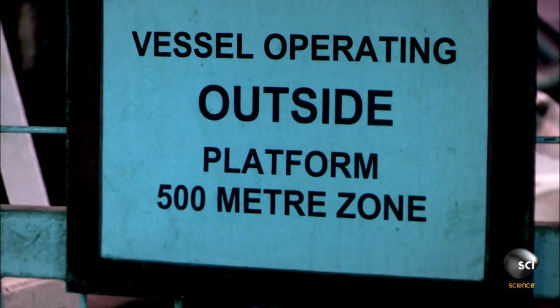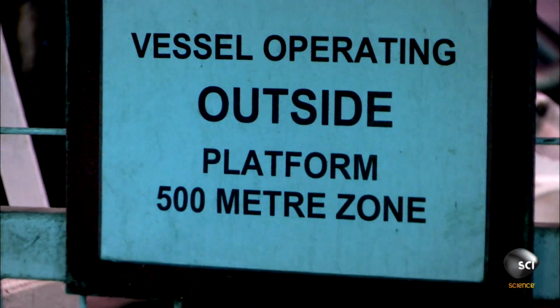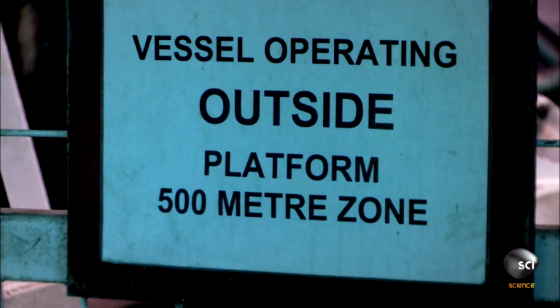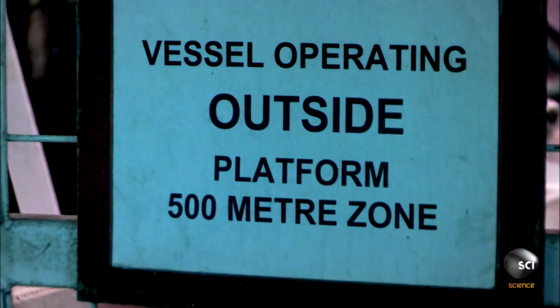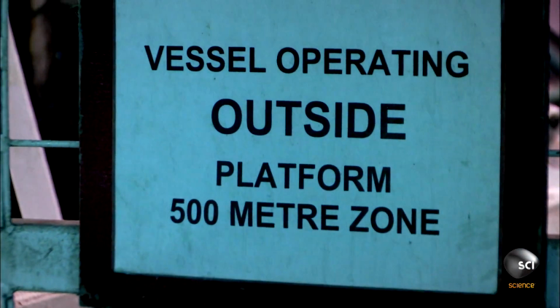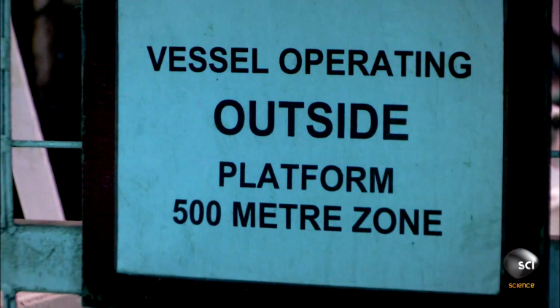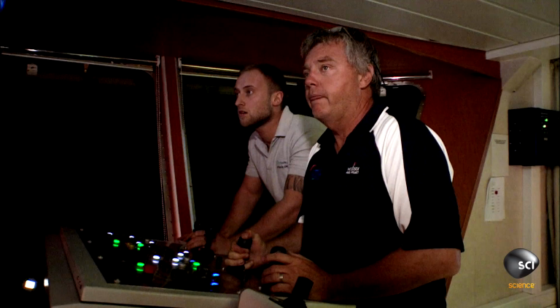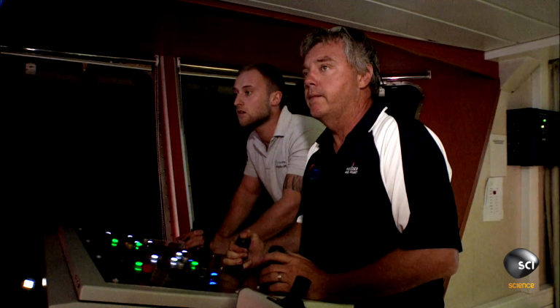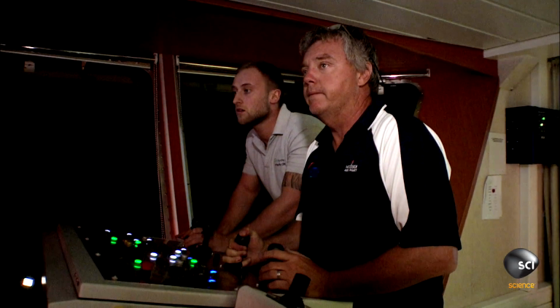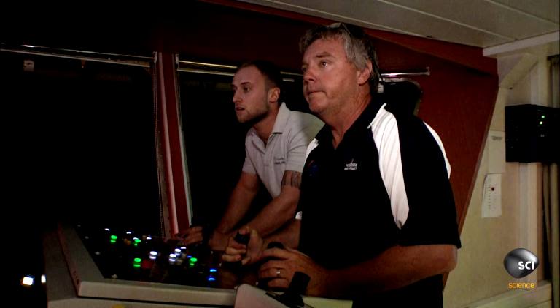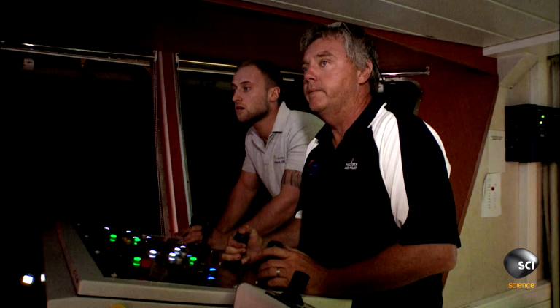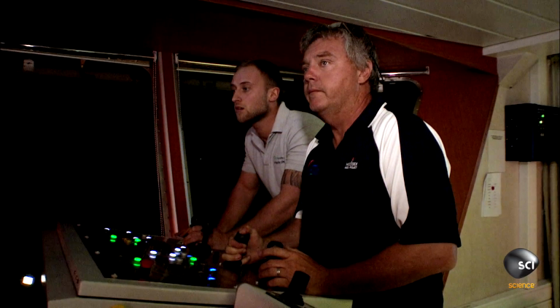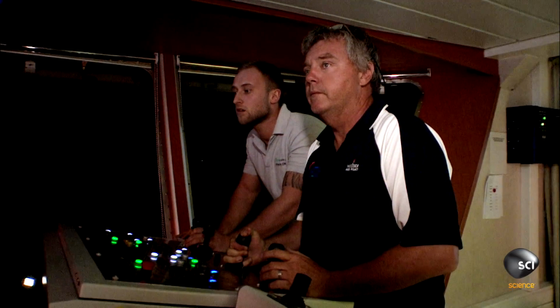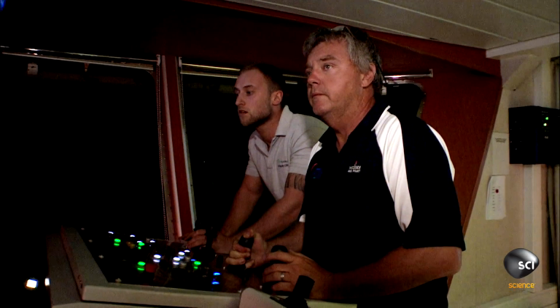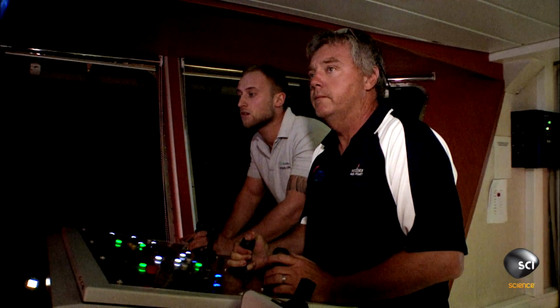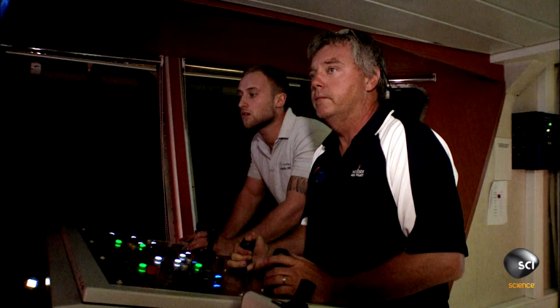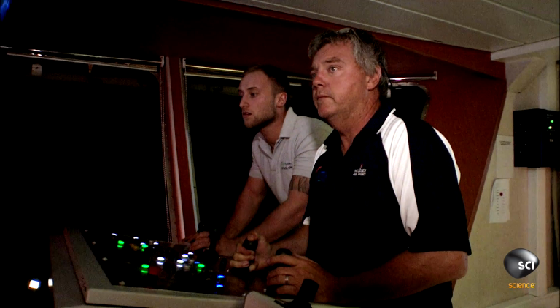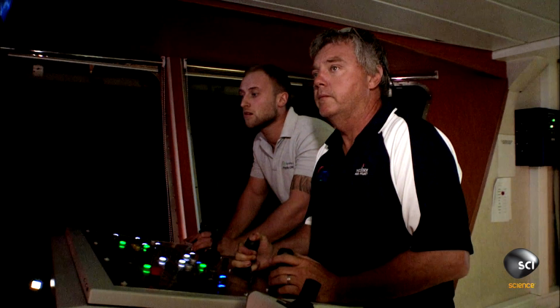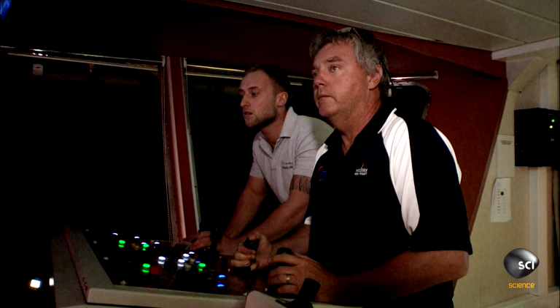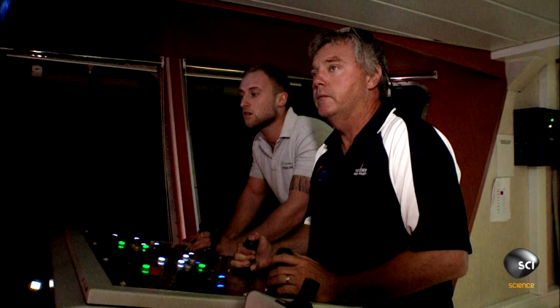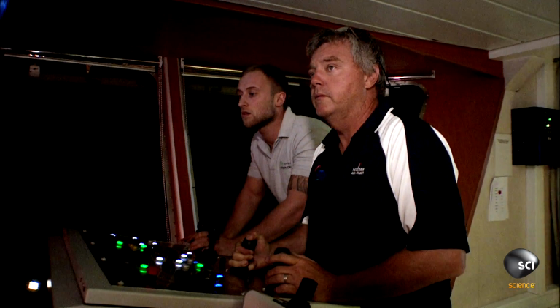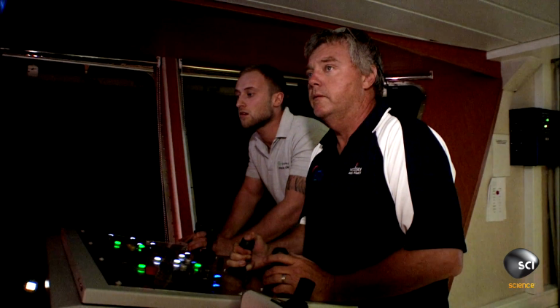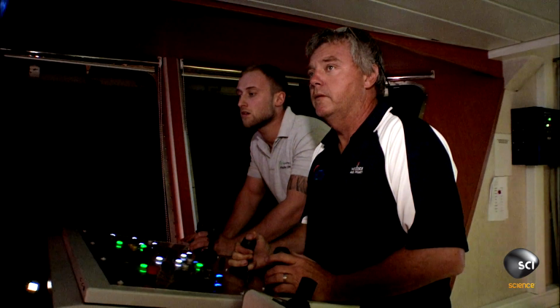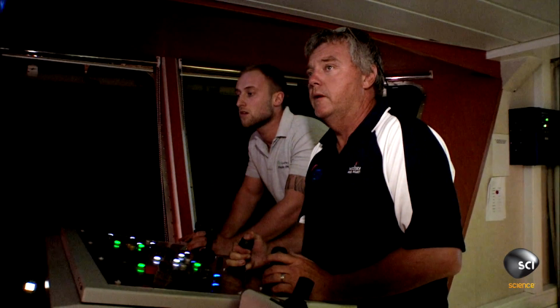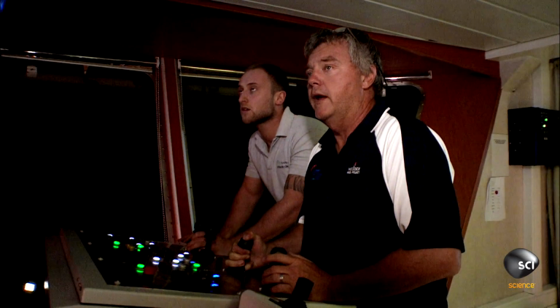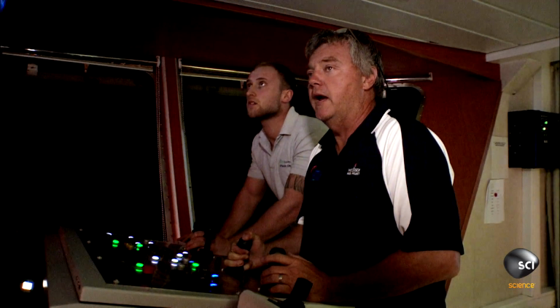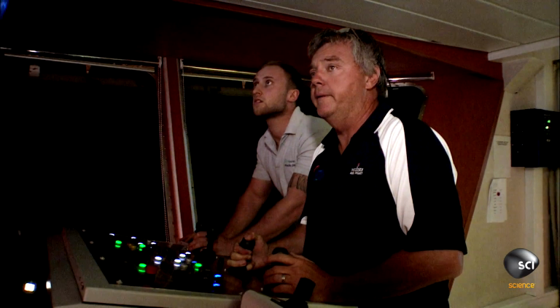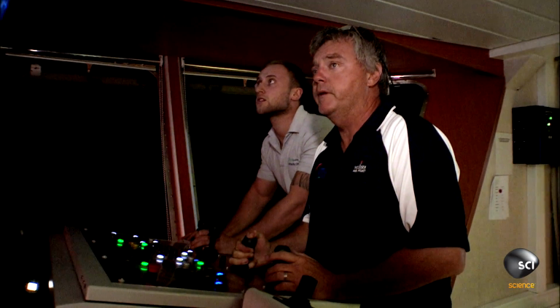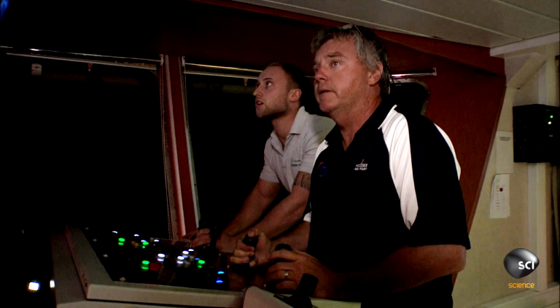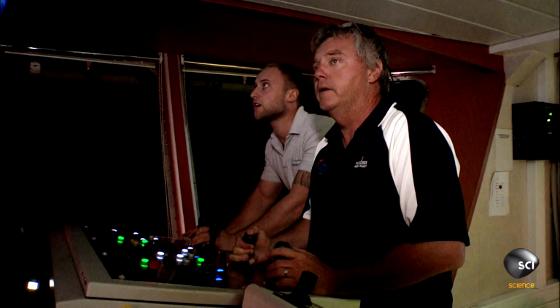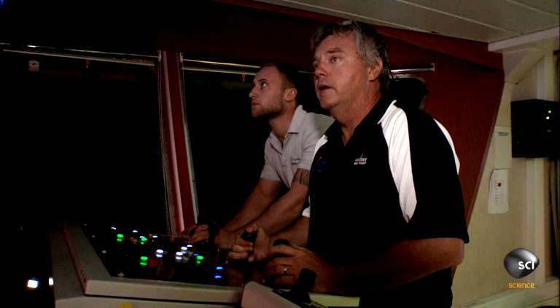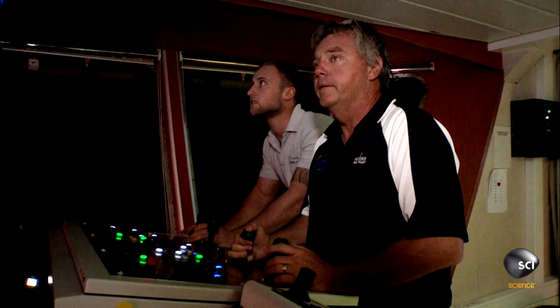Greg and his second-in-command, John, take up positions in UT-1's control room. Can we start the cursor, please?